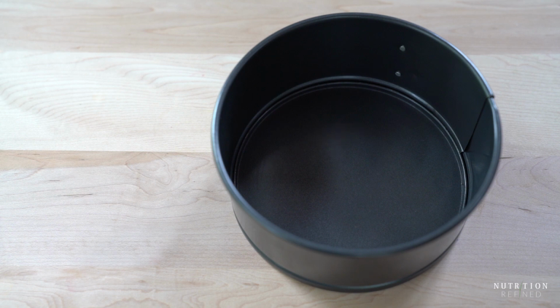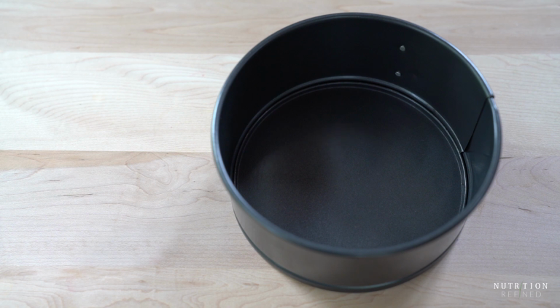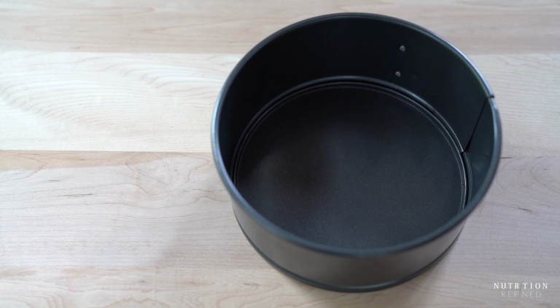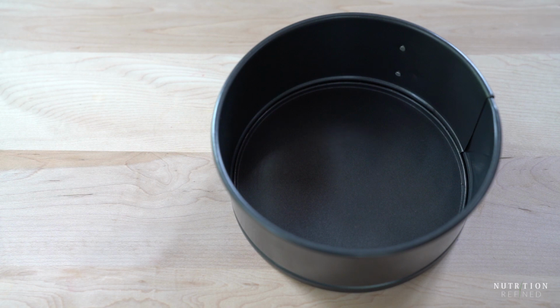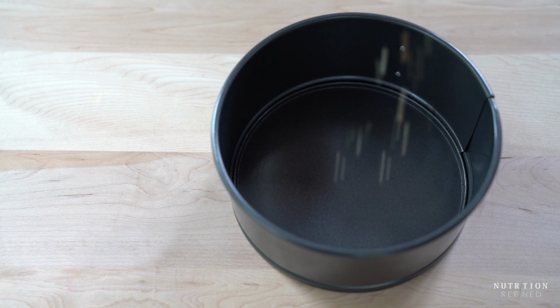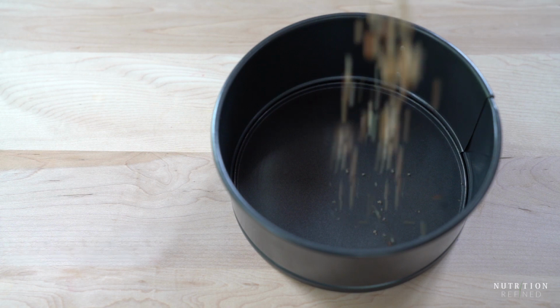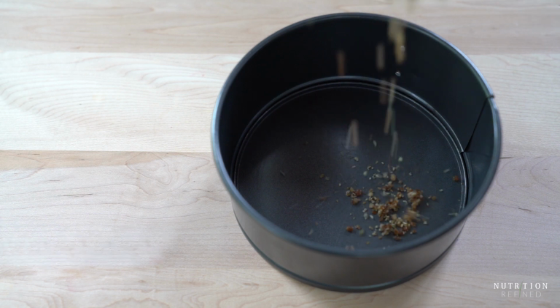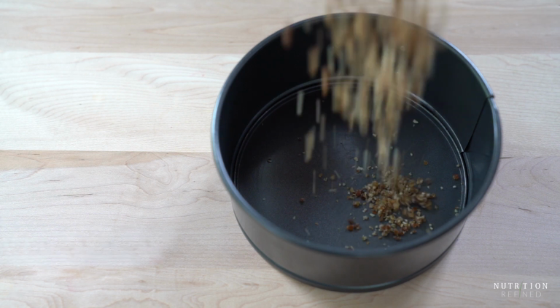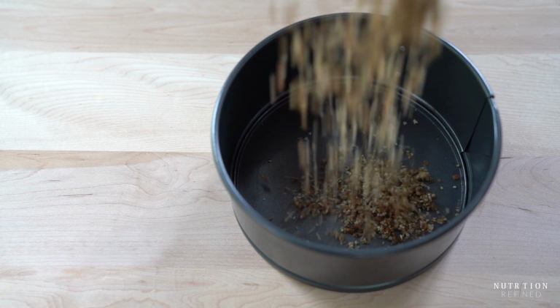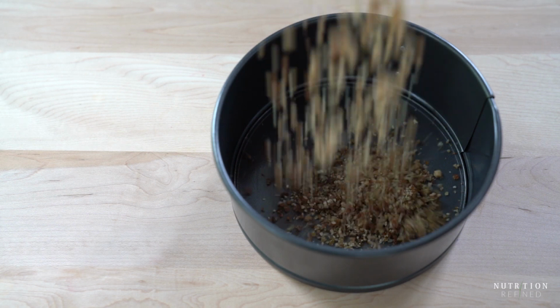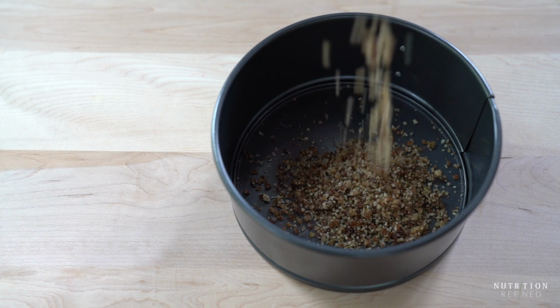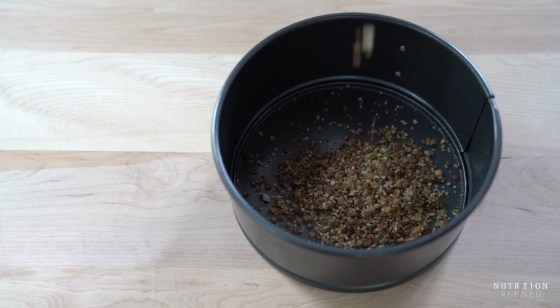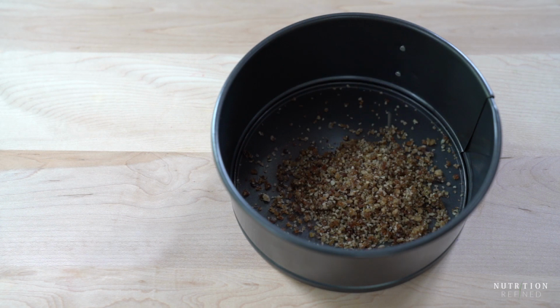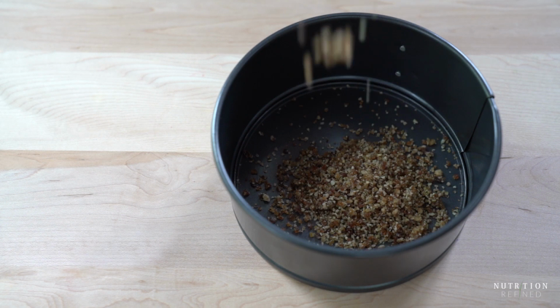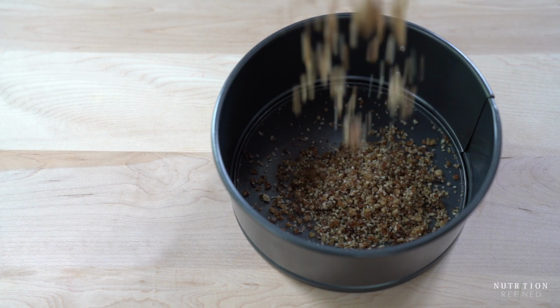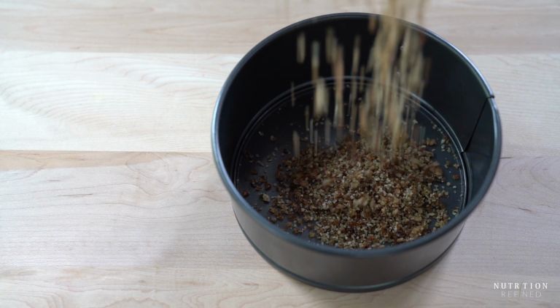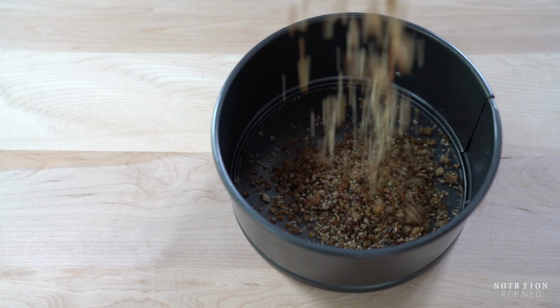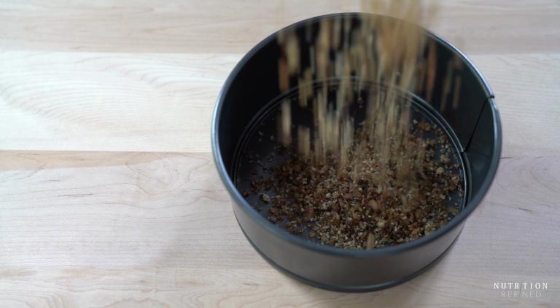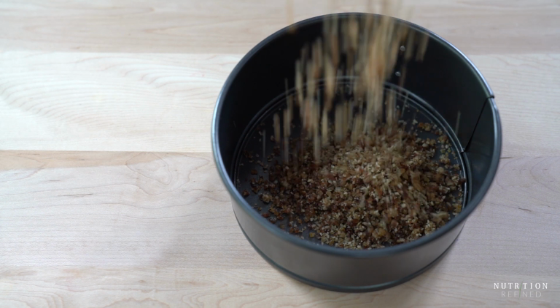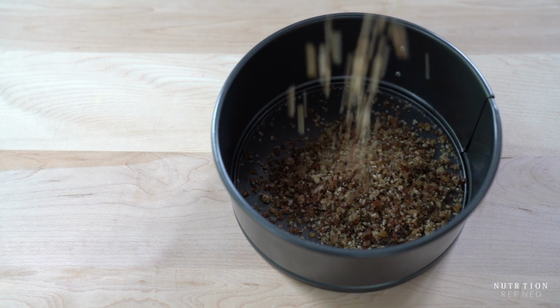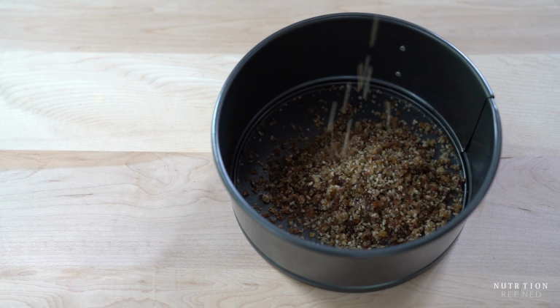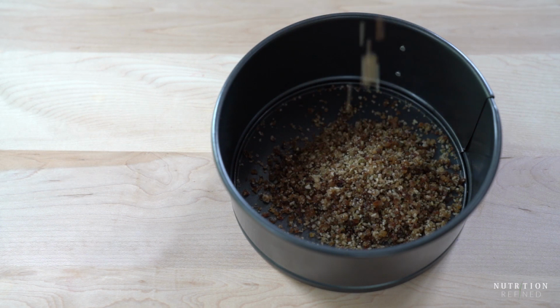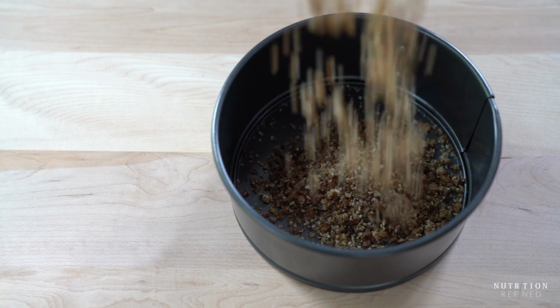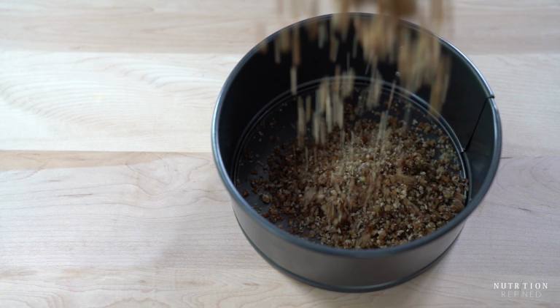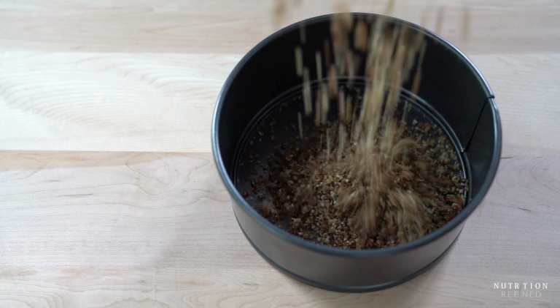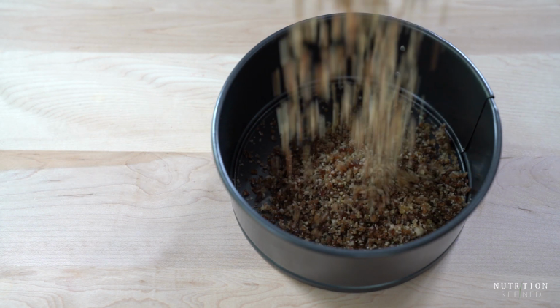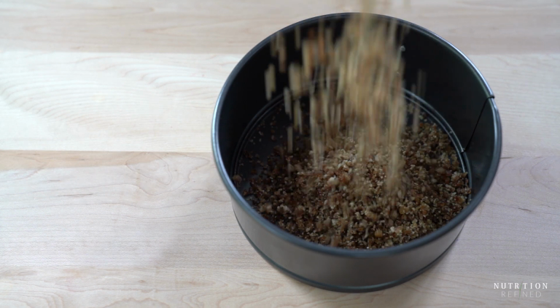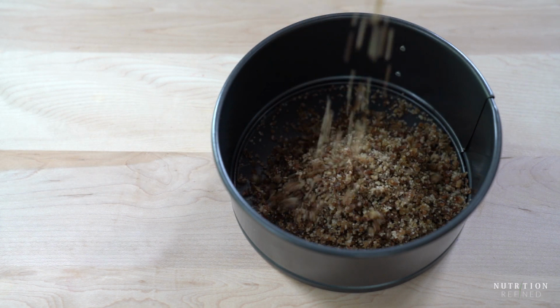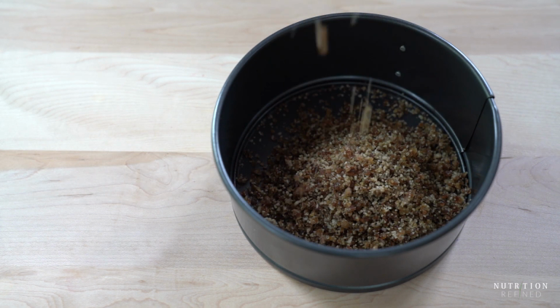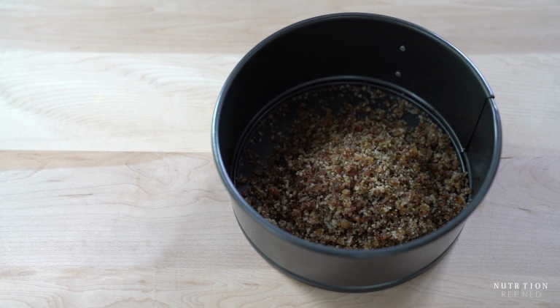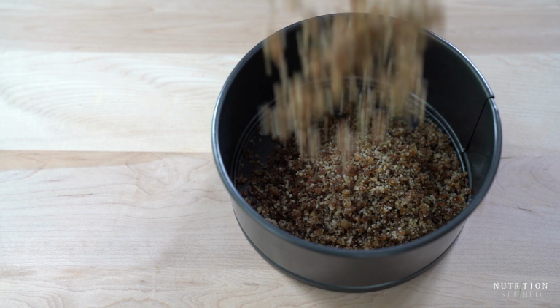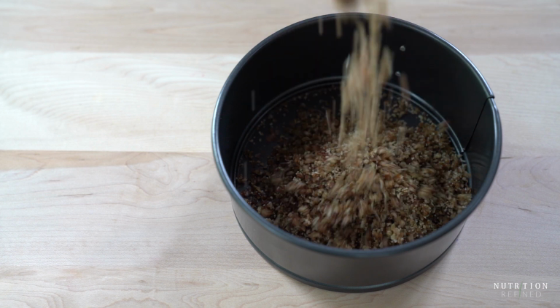Transfer the mixture into a 6 inch springform pan and press it into an even layer.